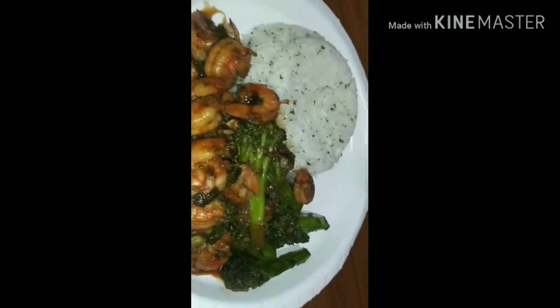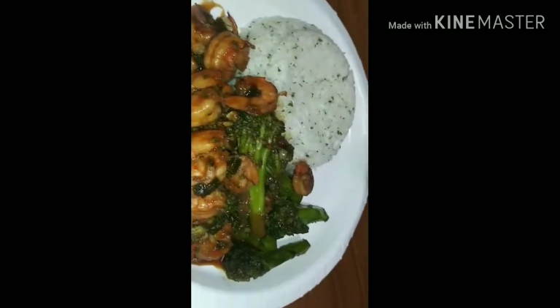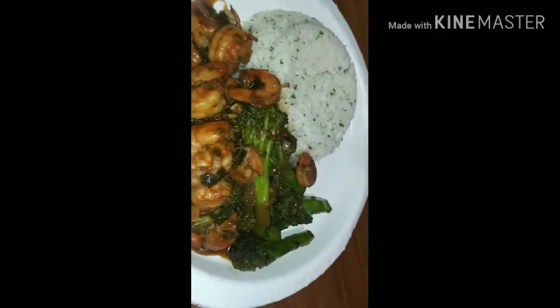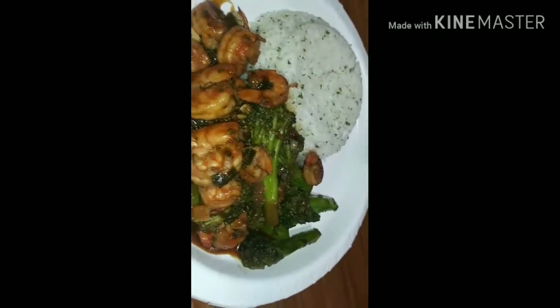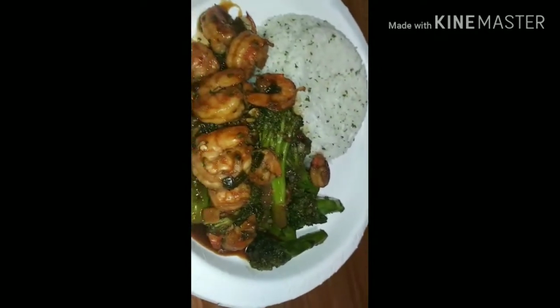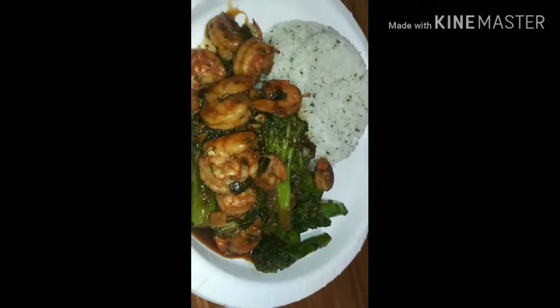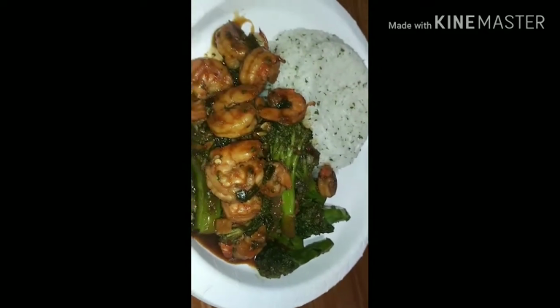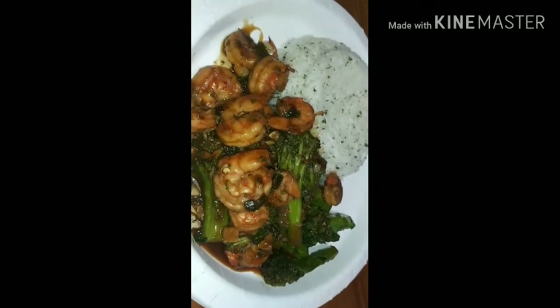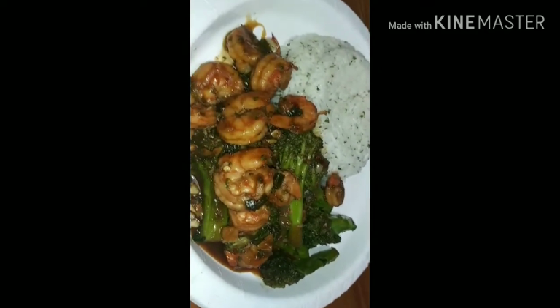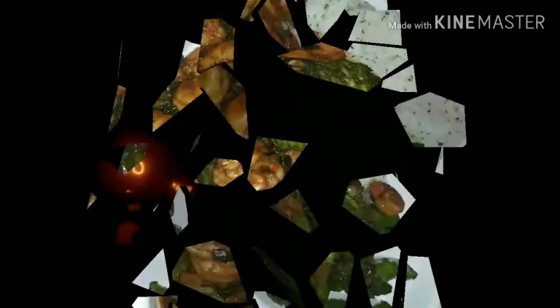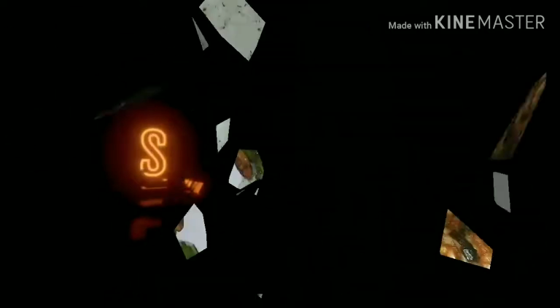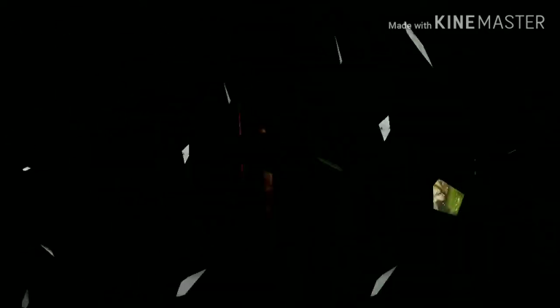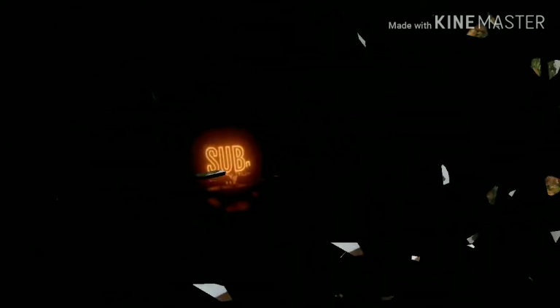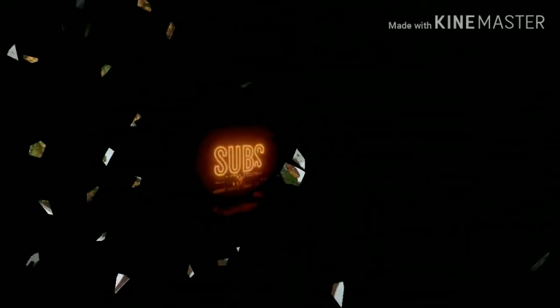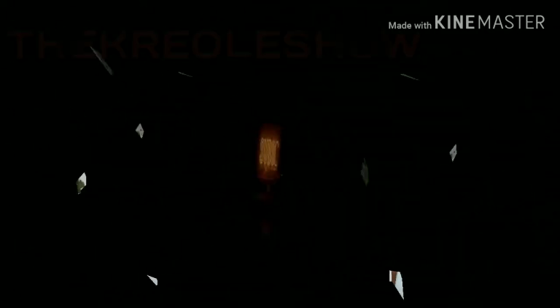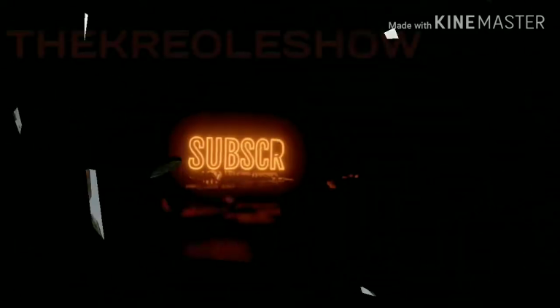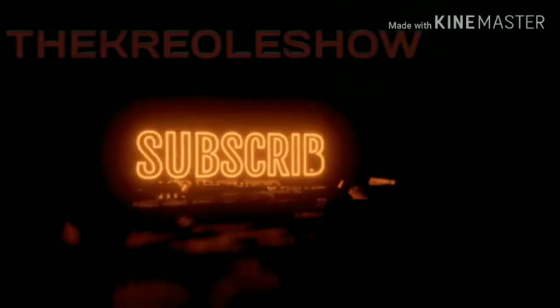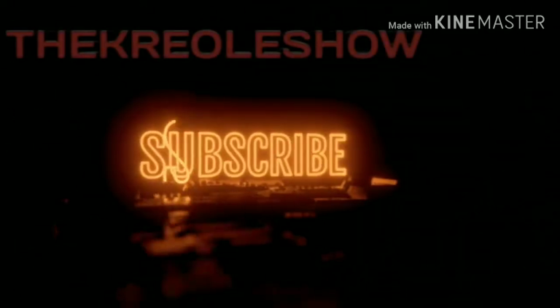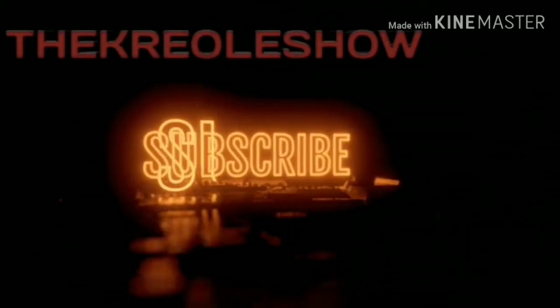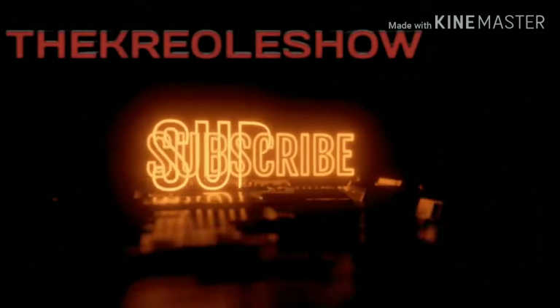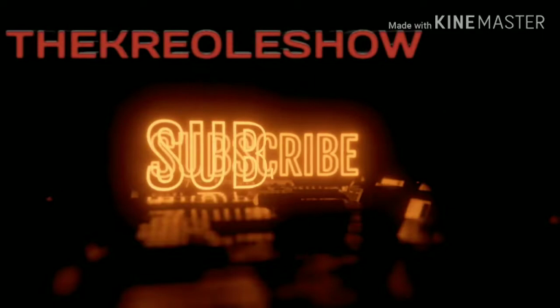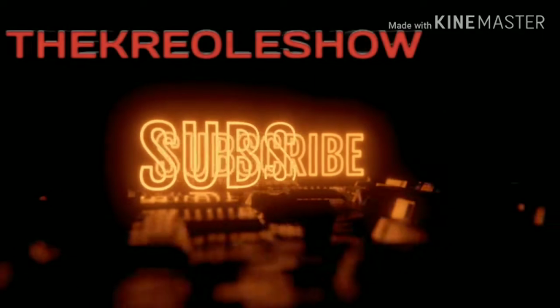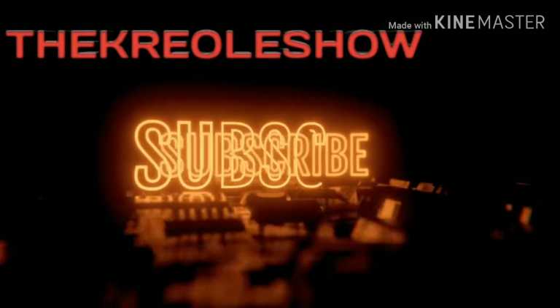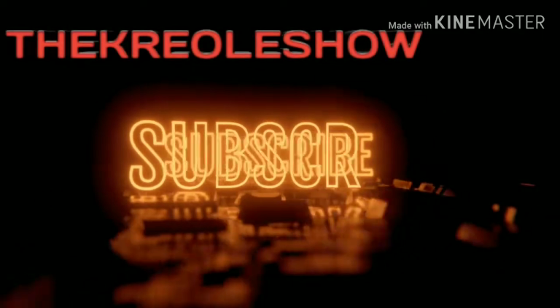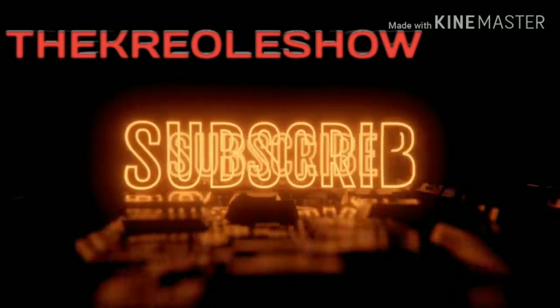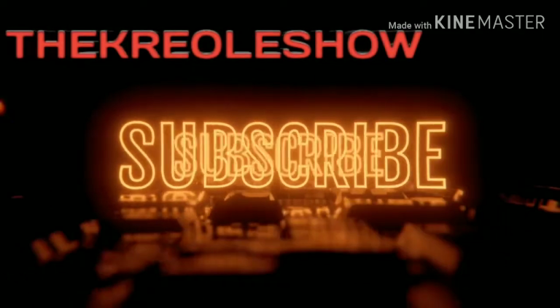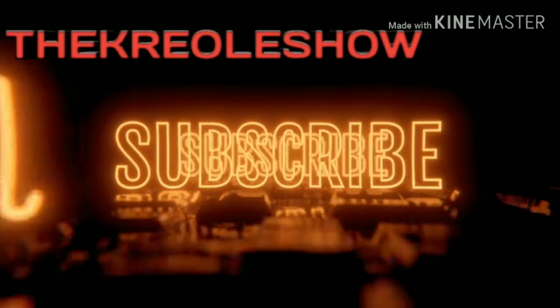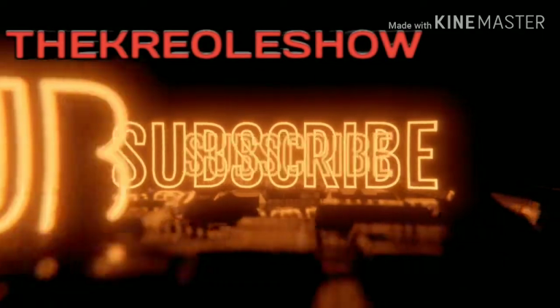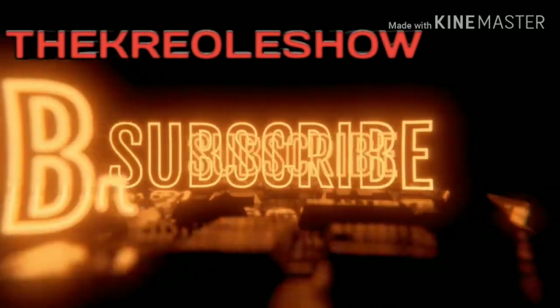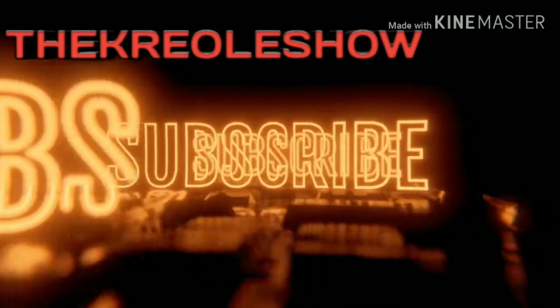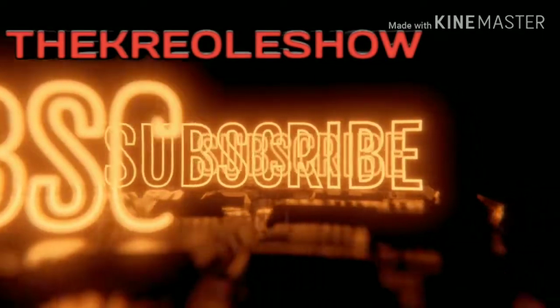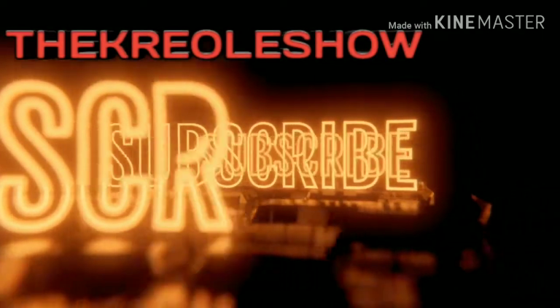Hit that like button, that sub button, that notification button. It's the Creole show. We out.